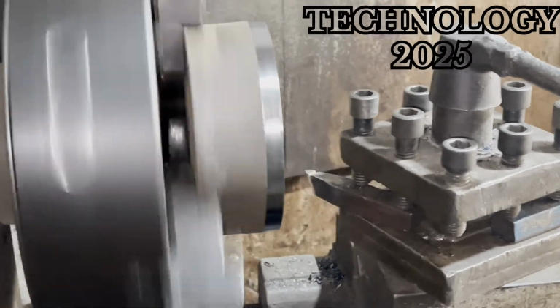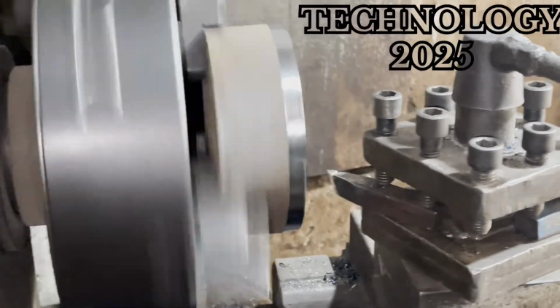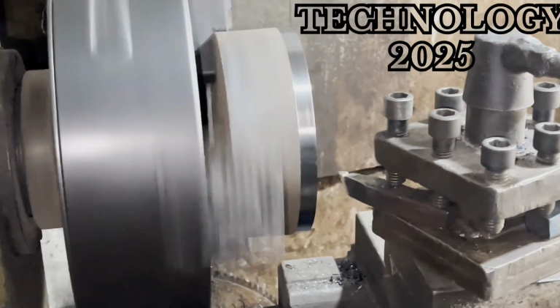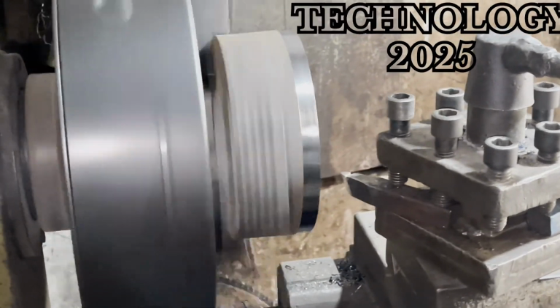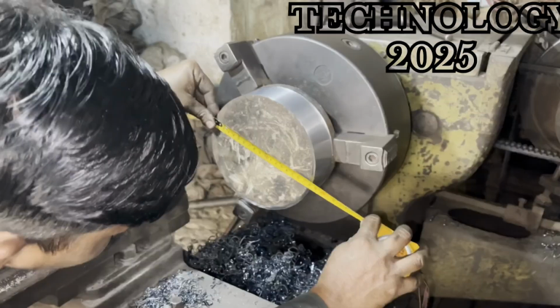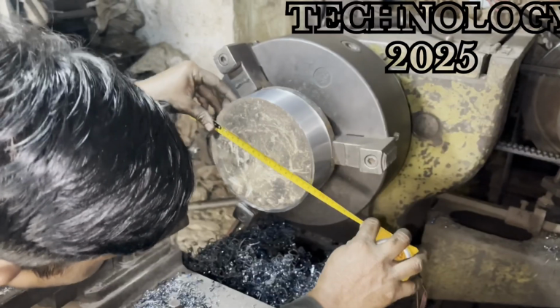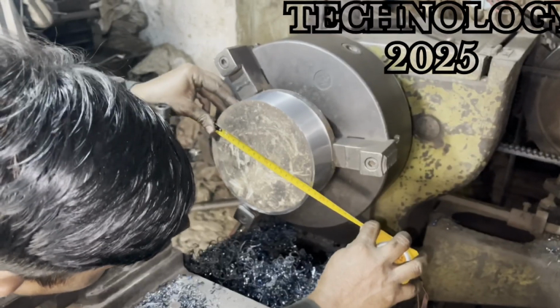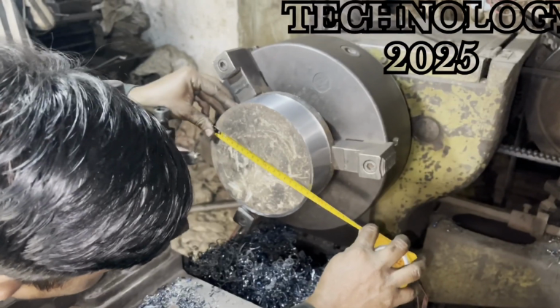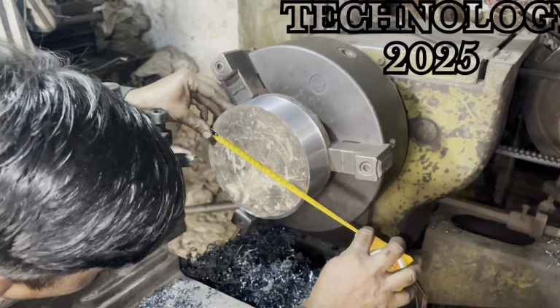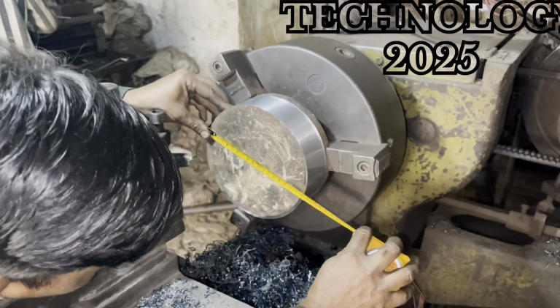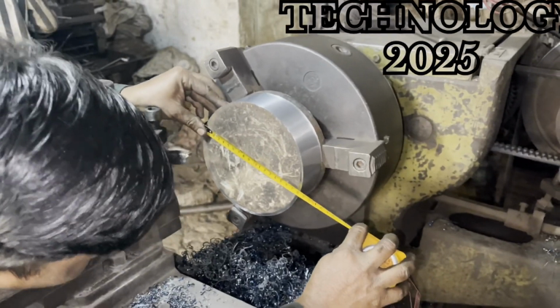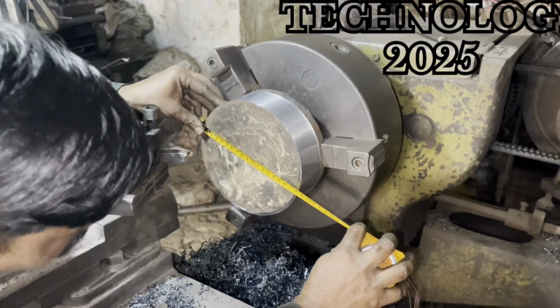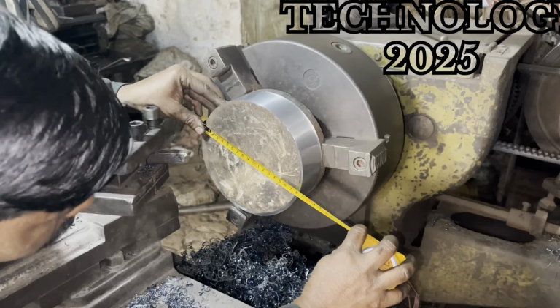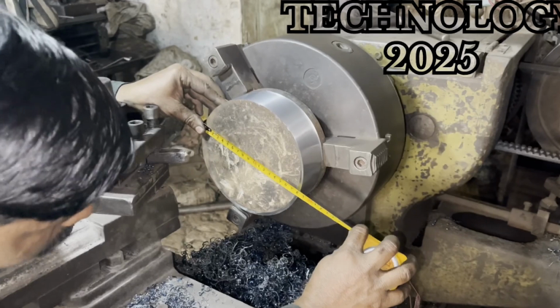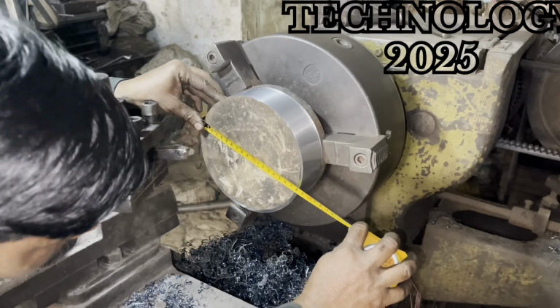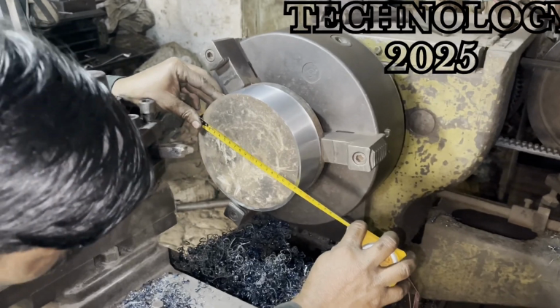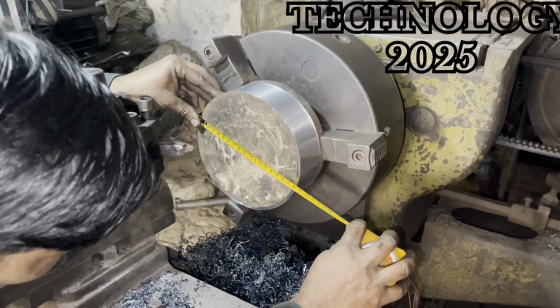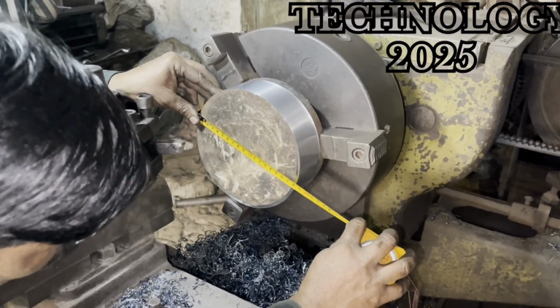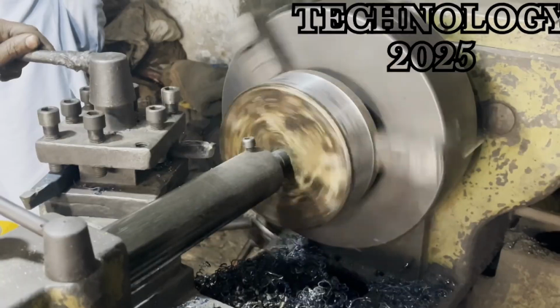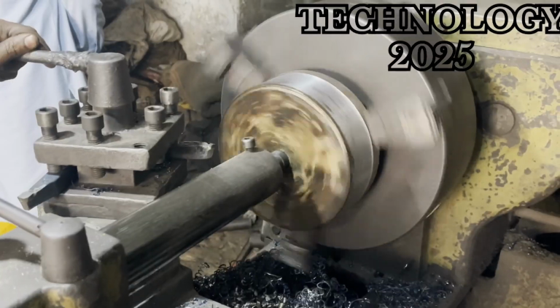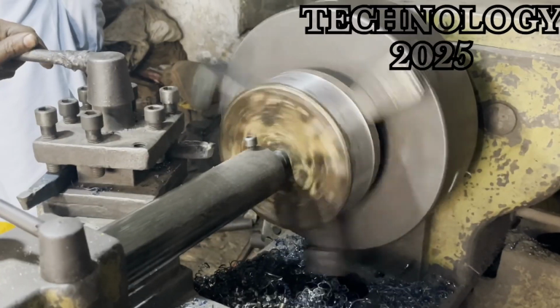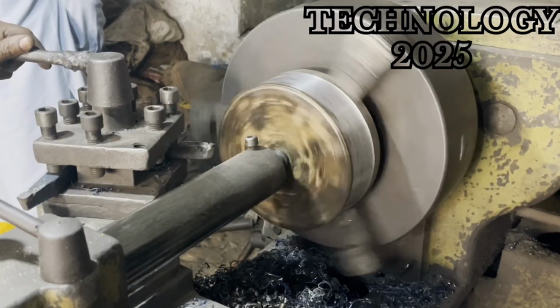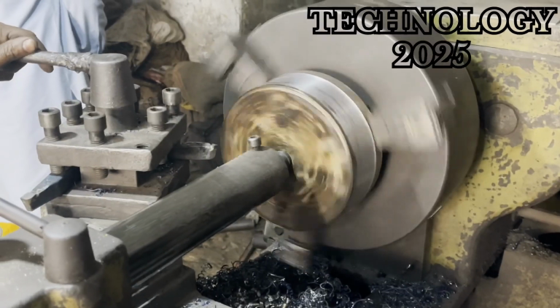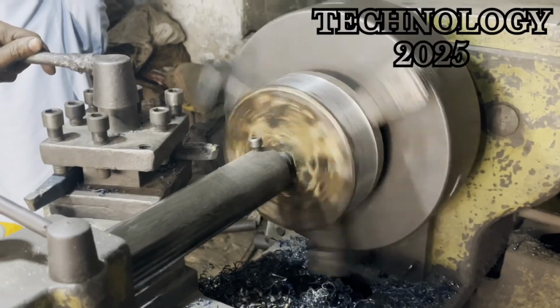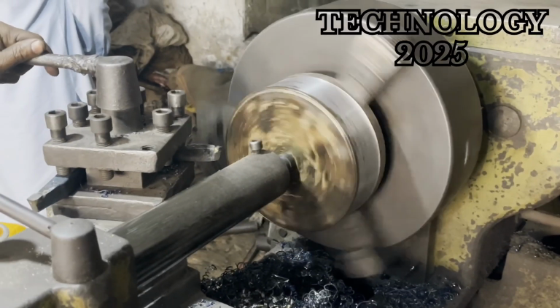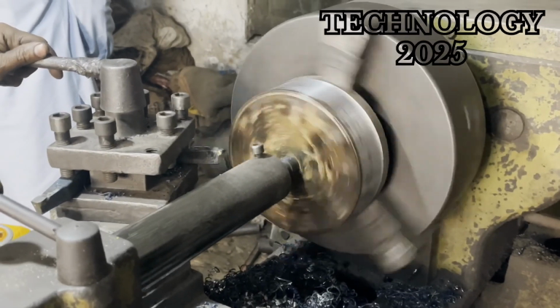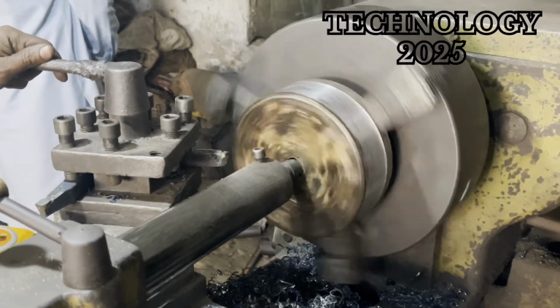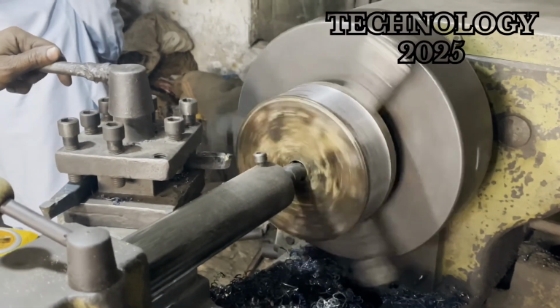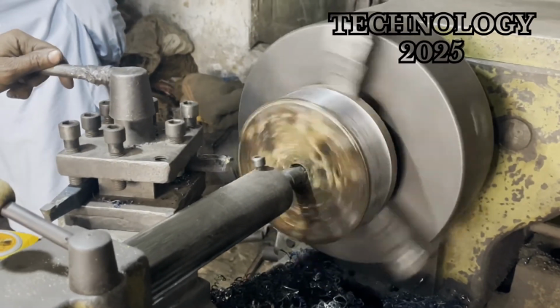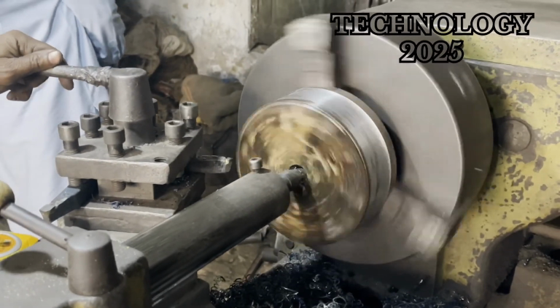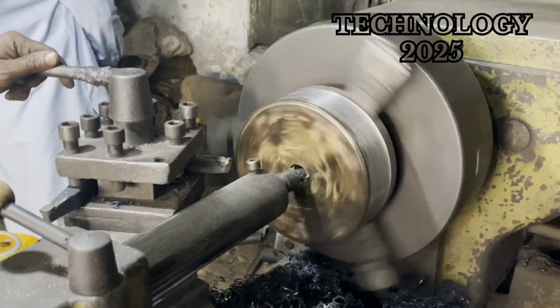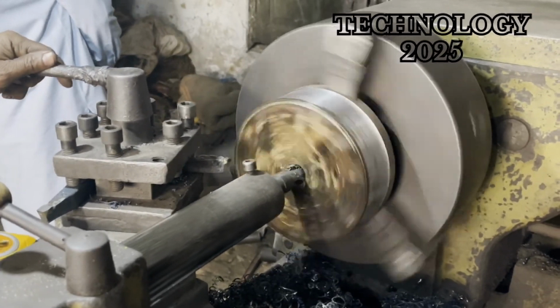With precision, he removed the middle portion of the piece and drilled a hole in the center, preparing it for further machining.